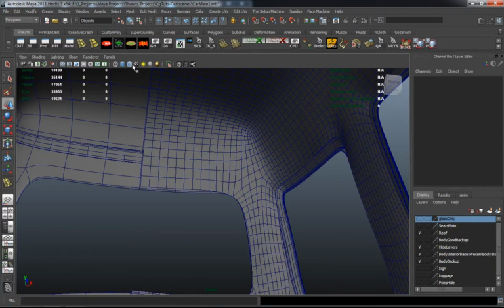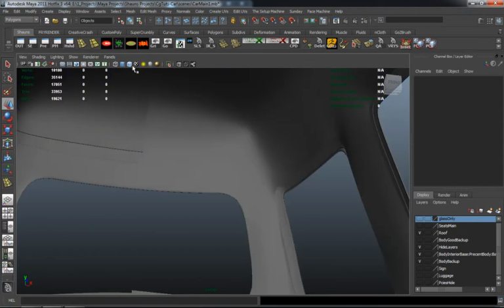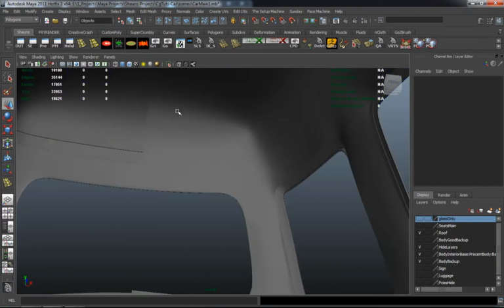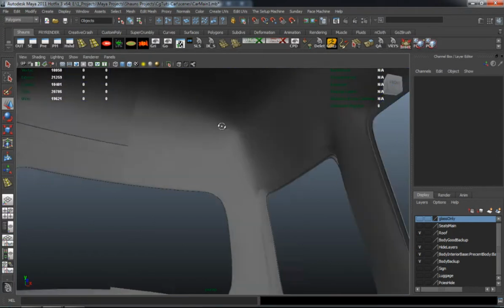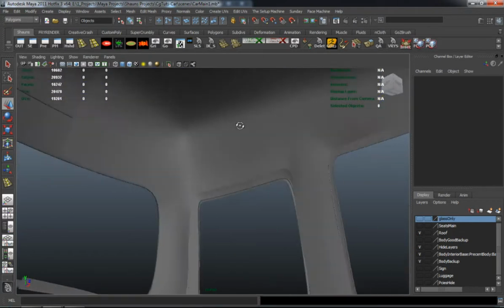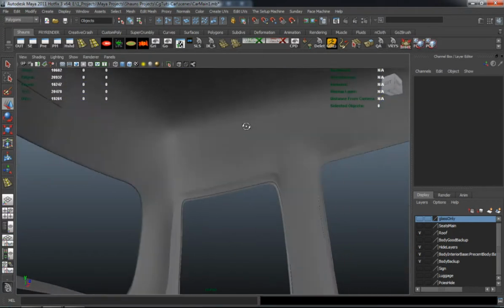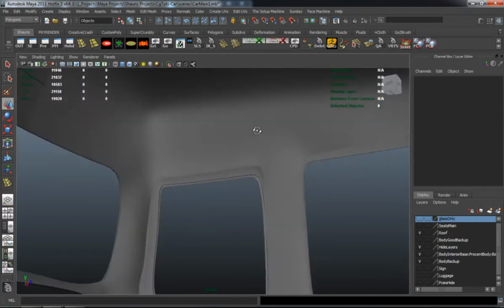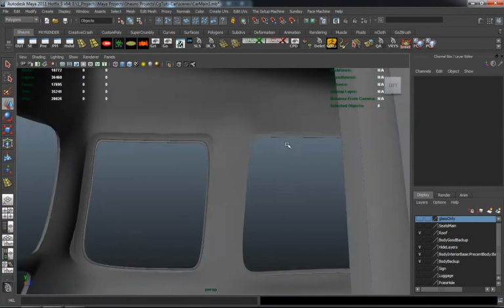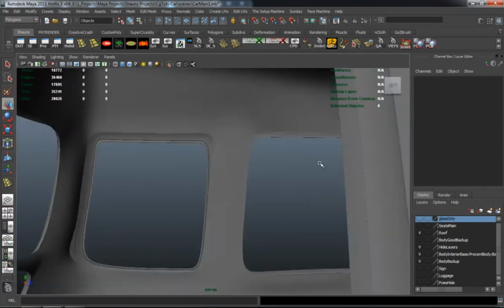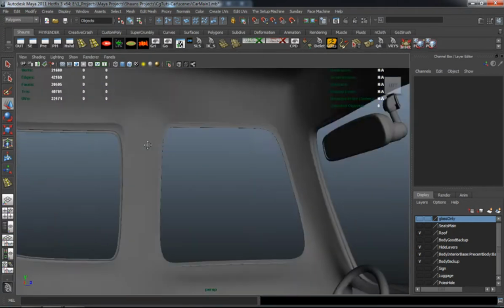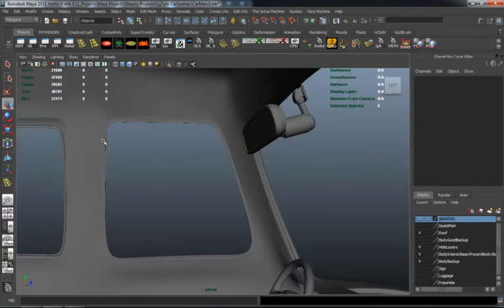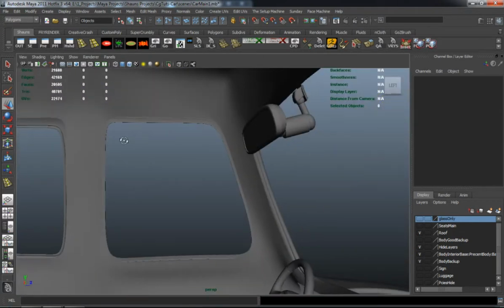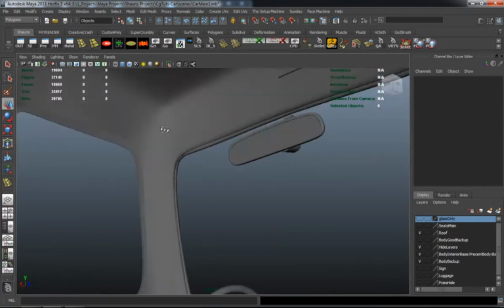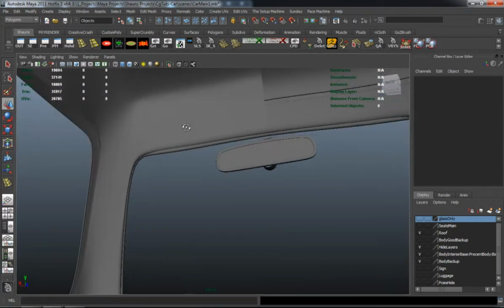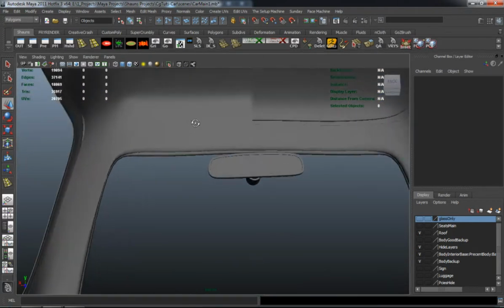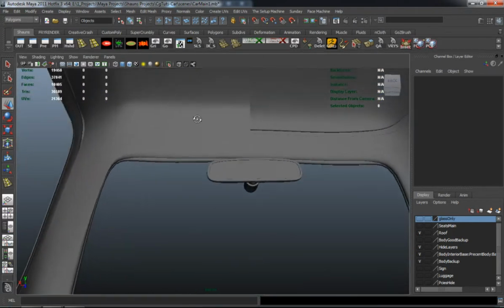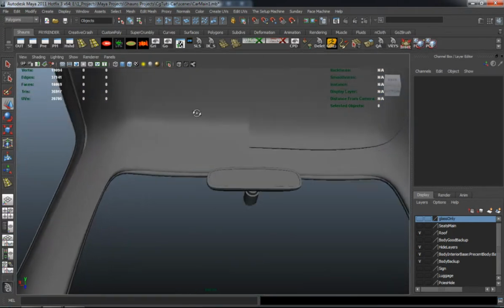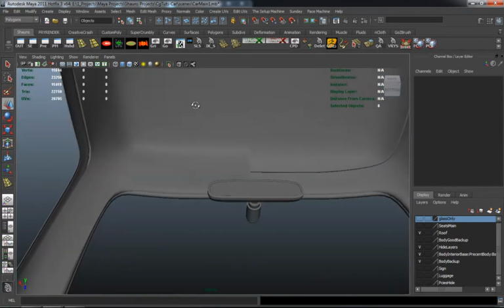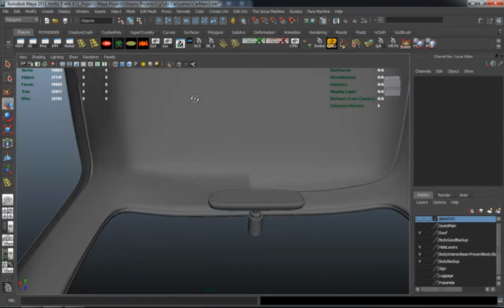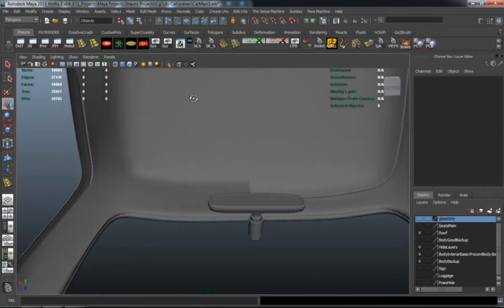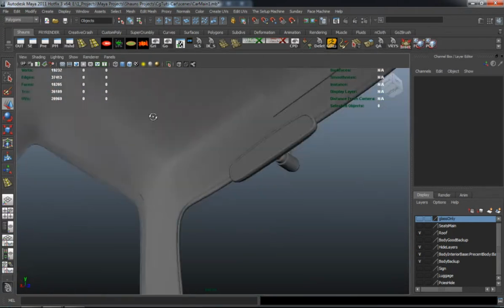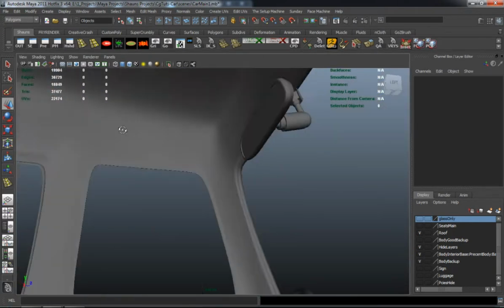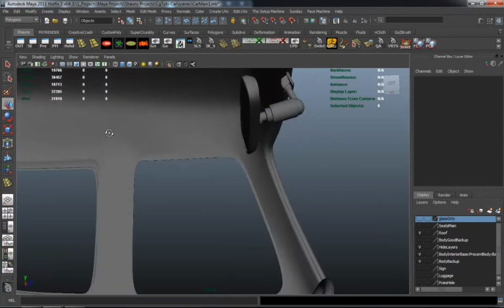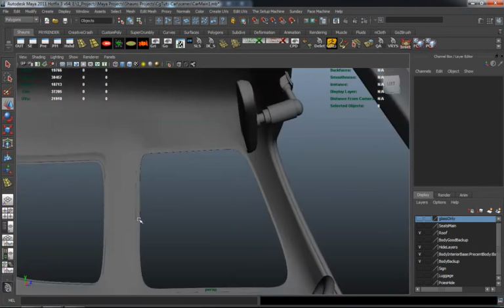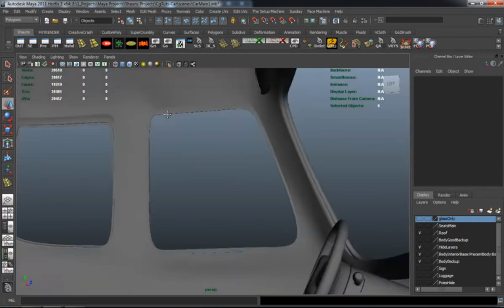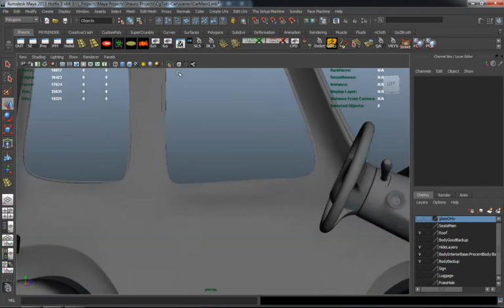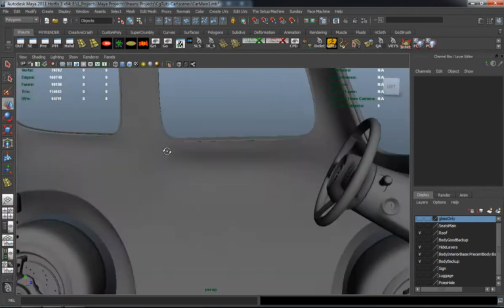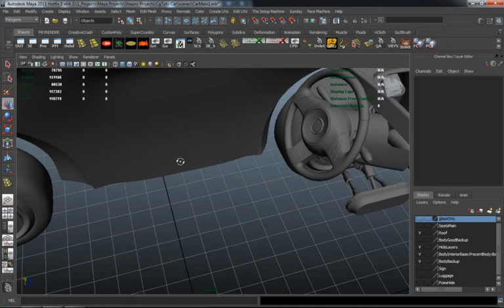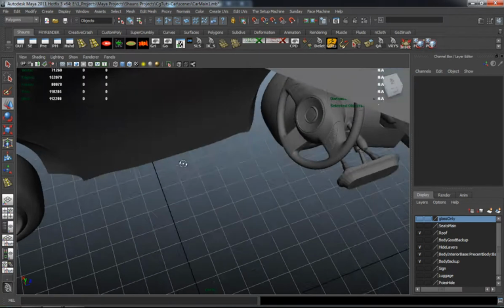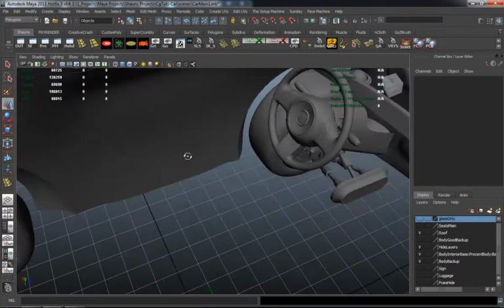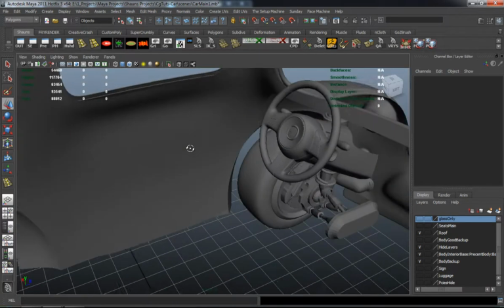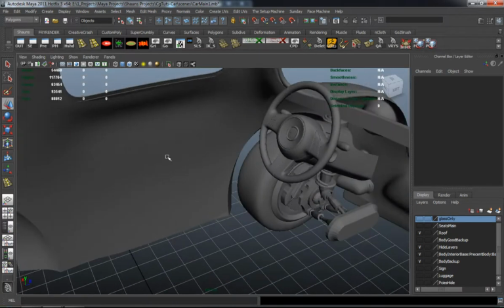There I'm just double checking the smooth mesh to make sure there aren't going to be any errors in here.